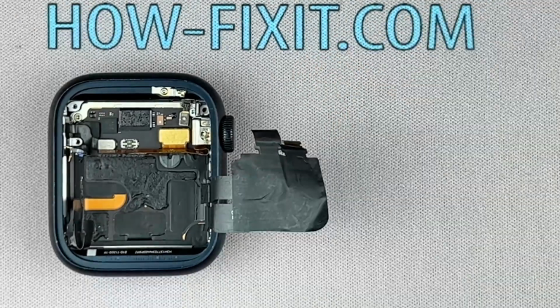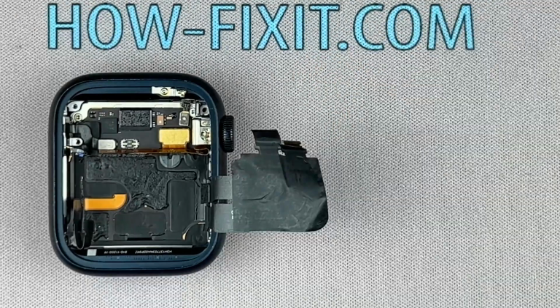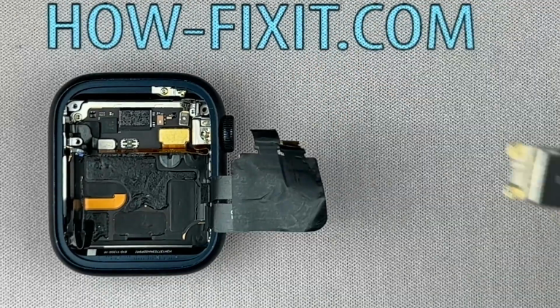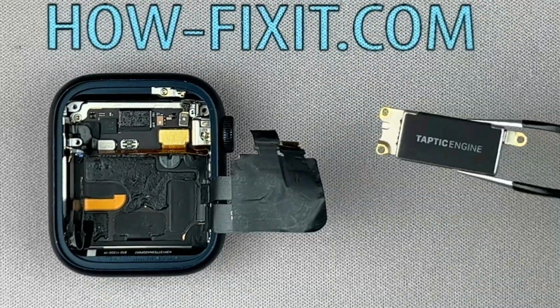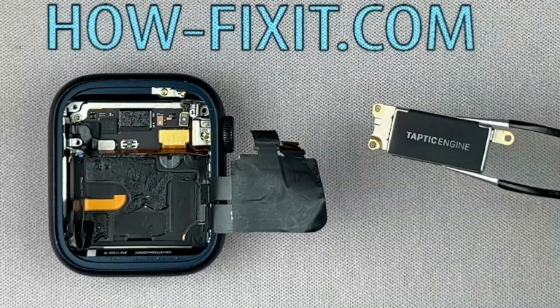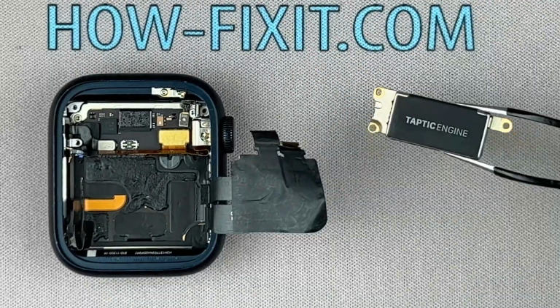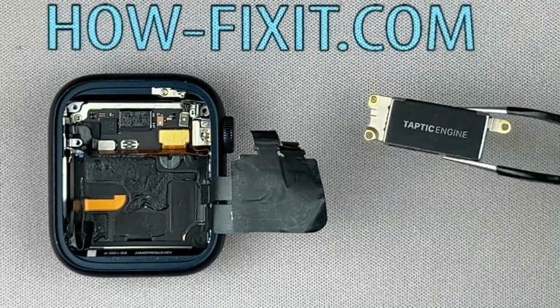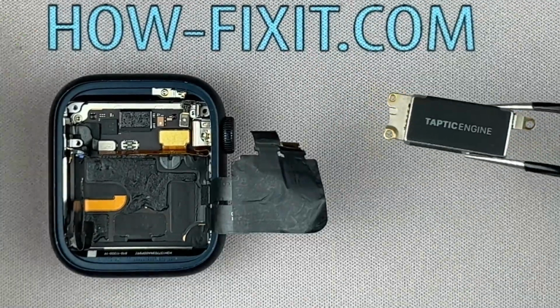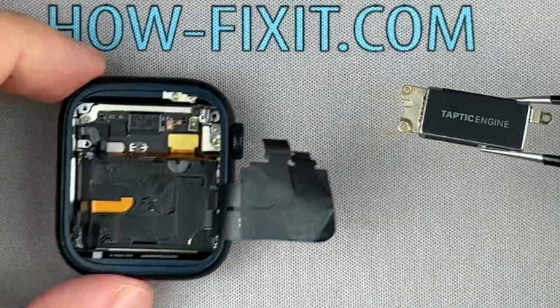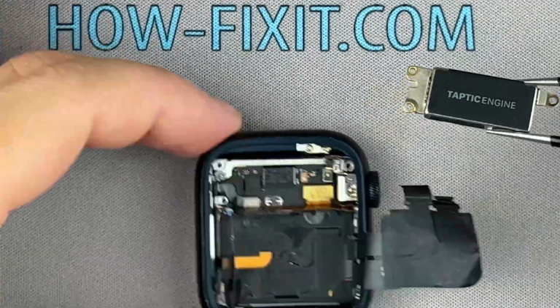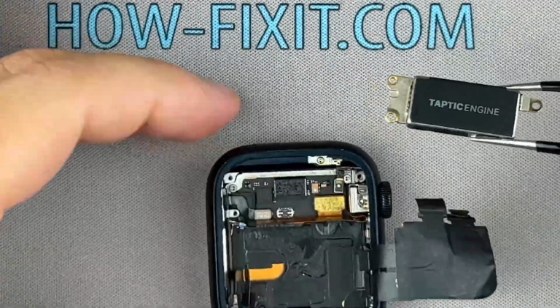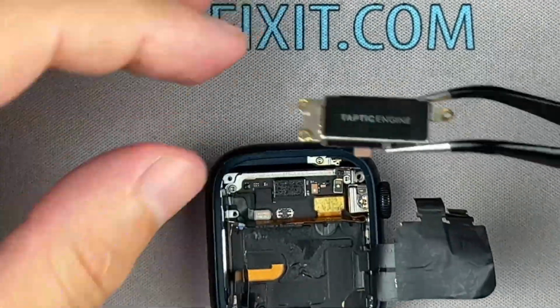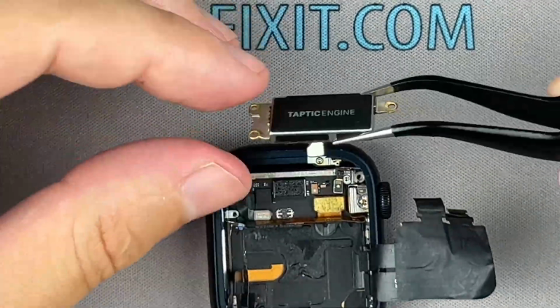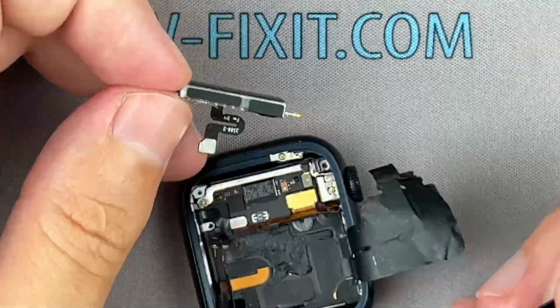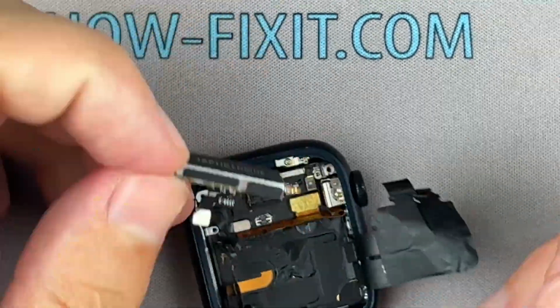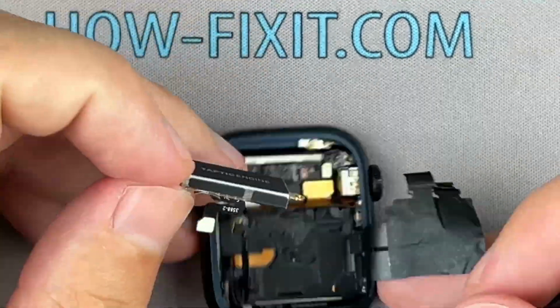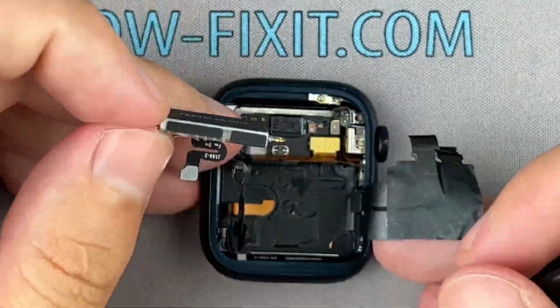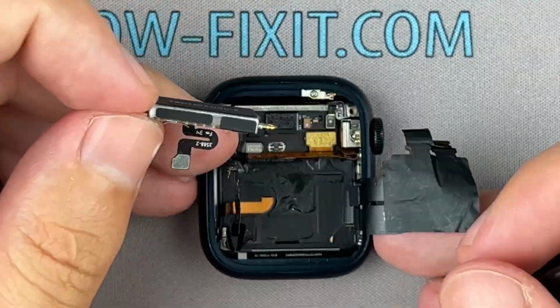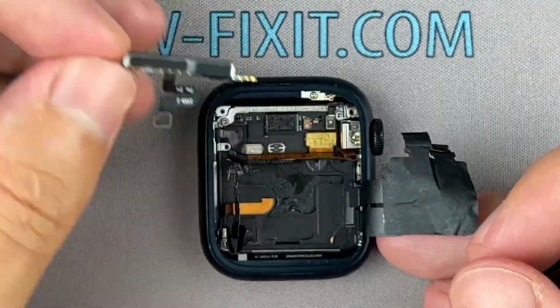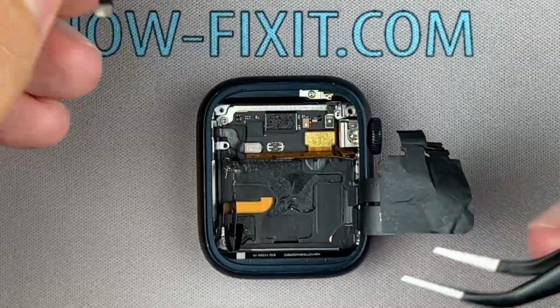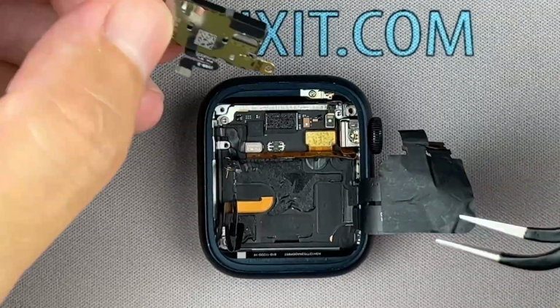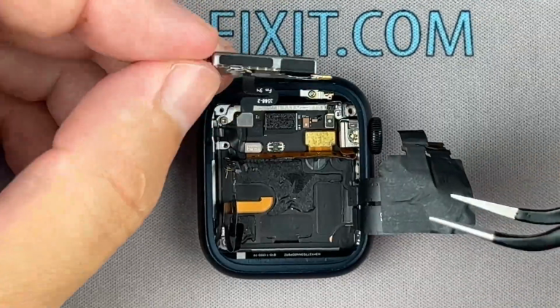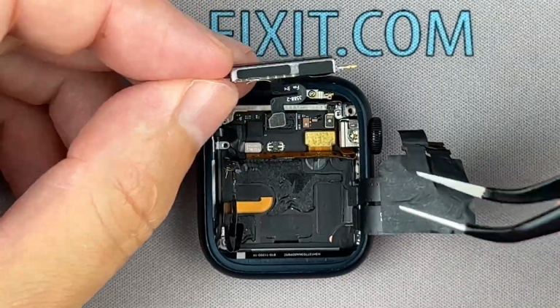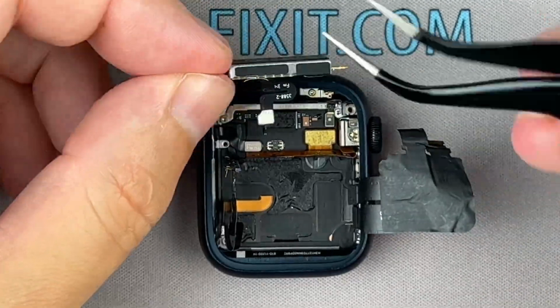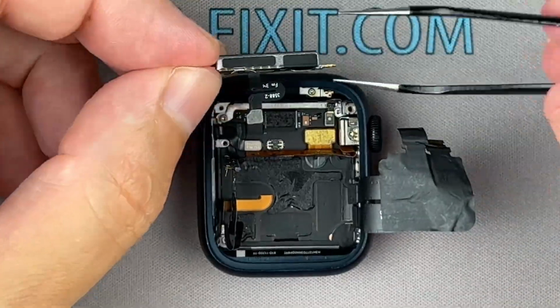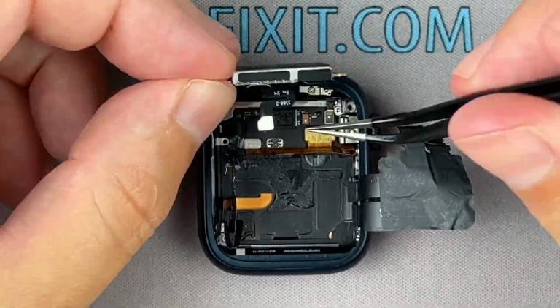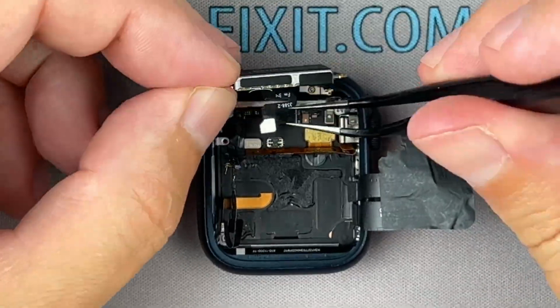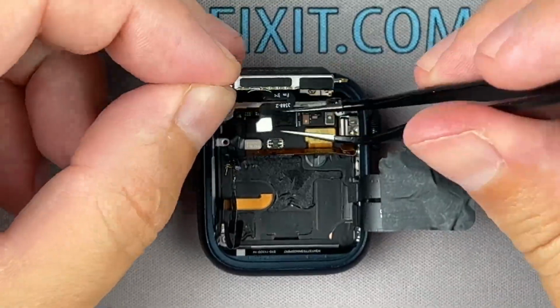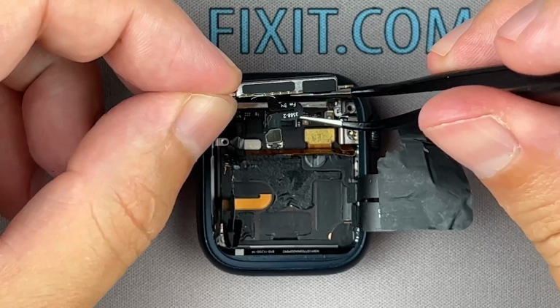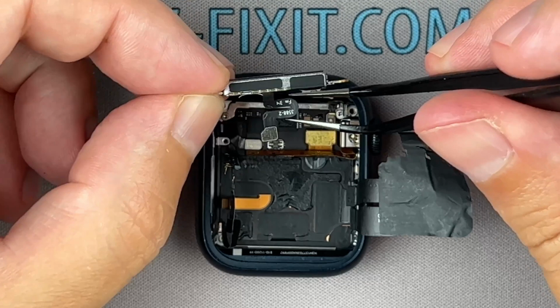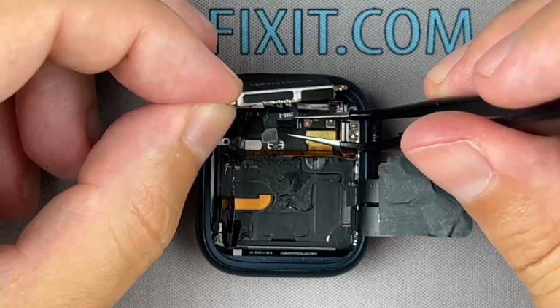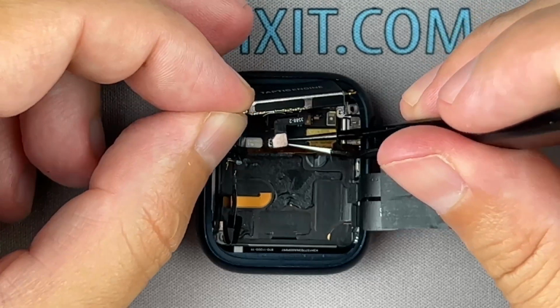After securing the speaker, reattach the vibration module and reconnect all cables.